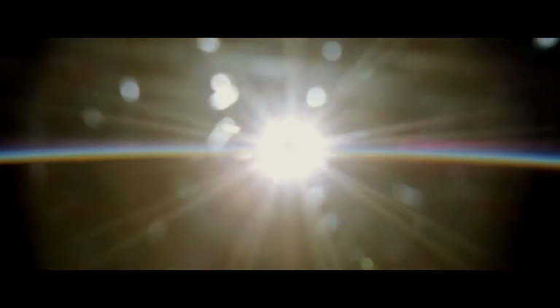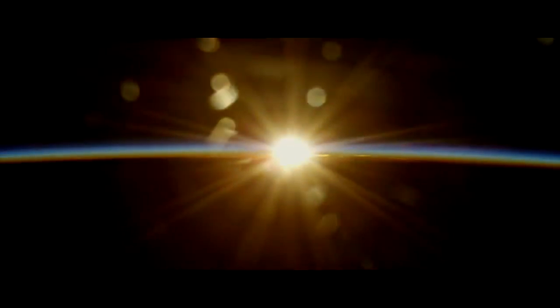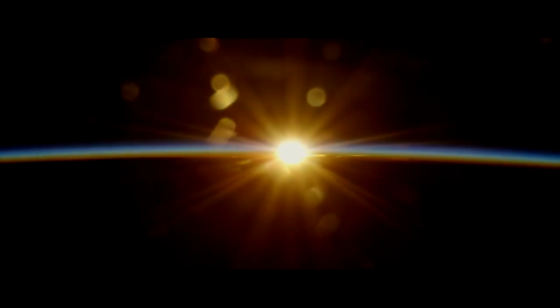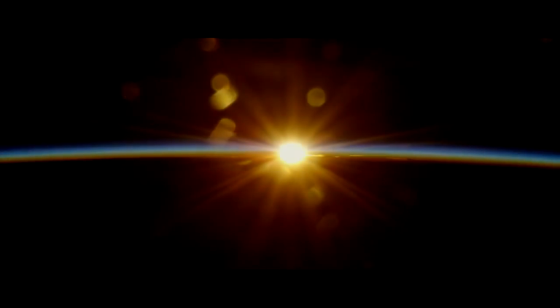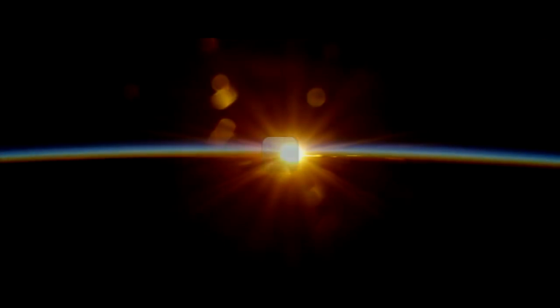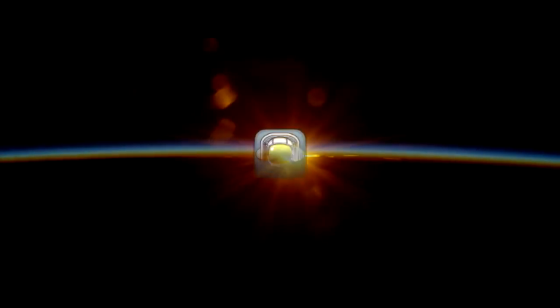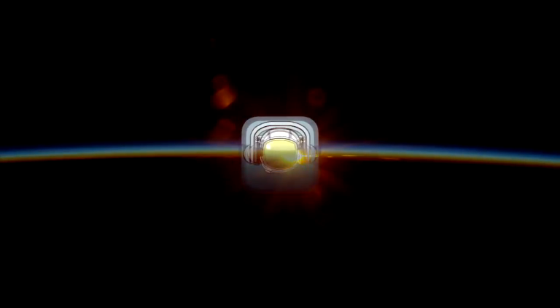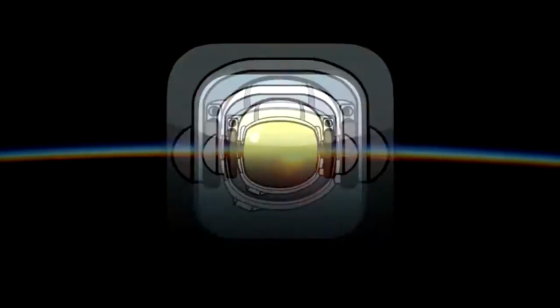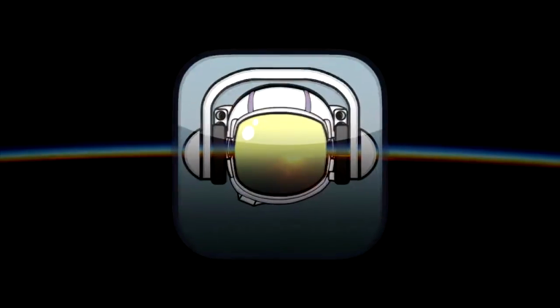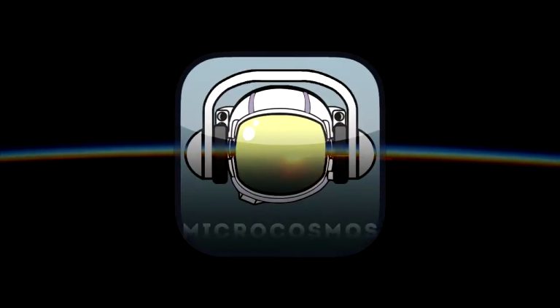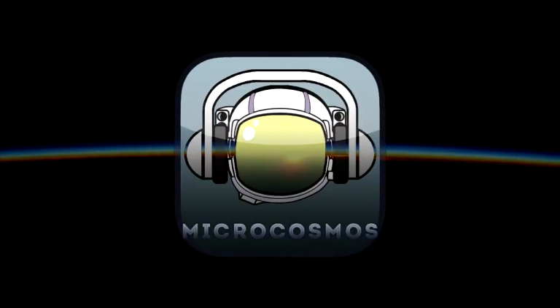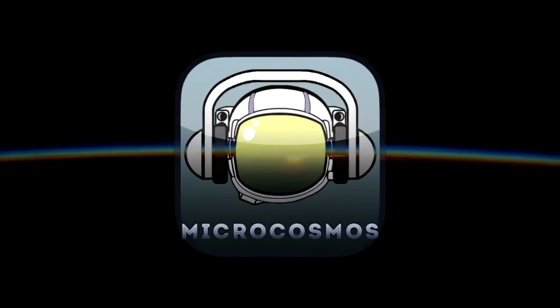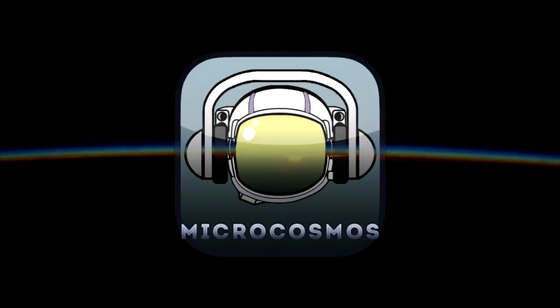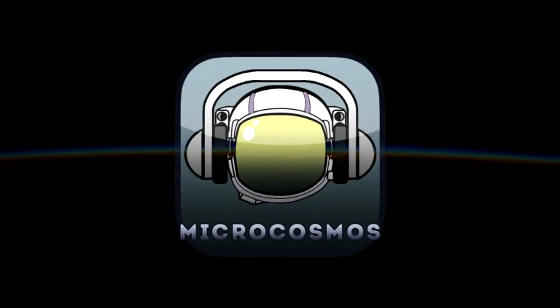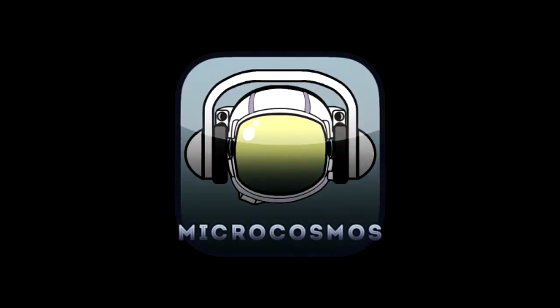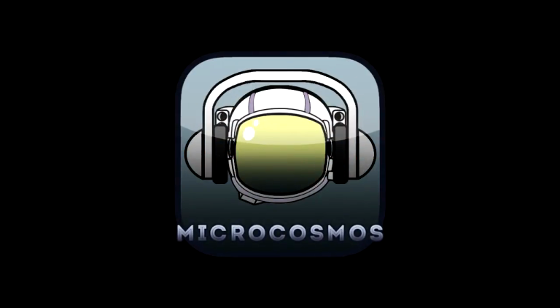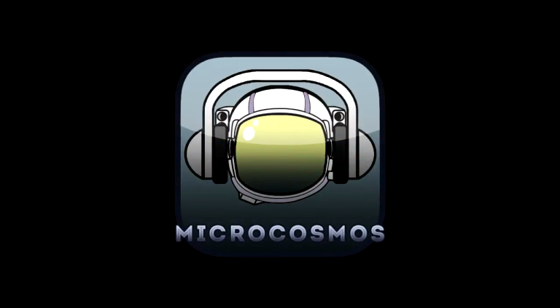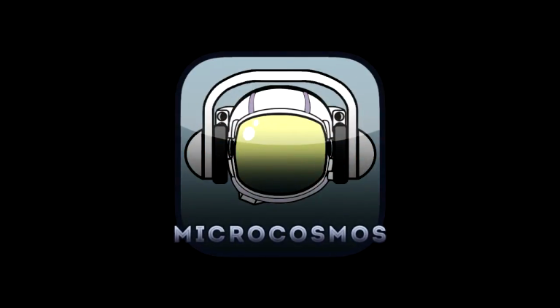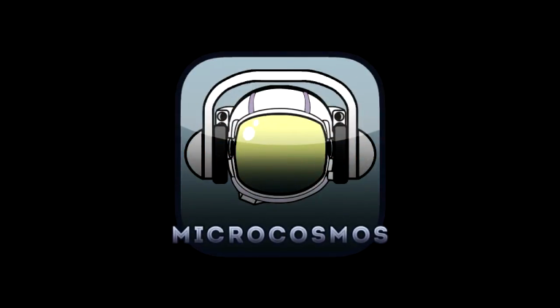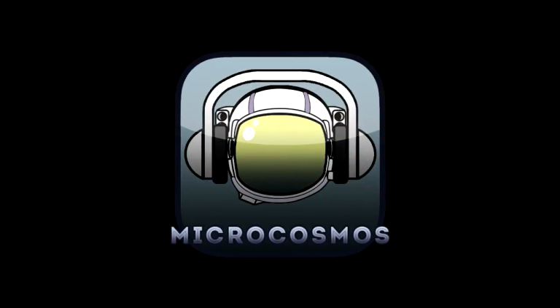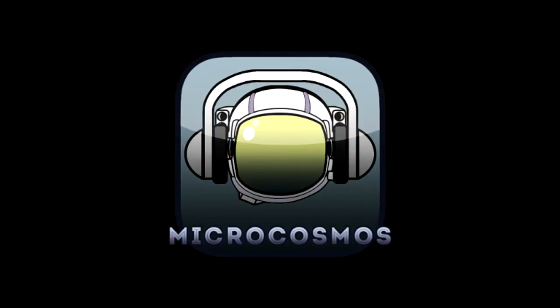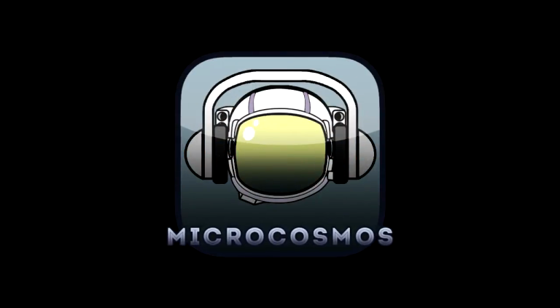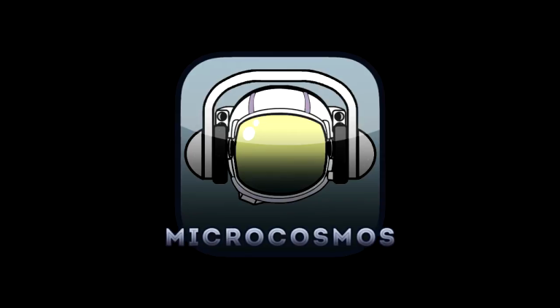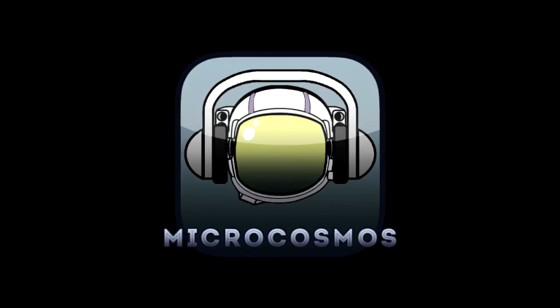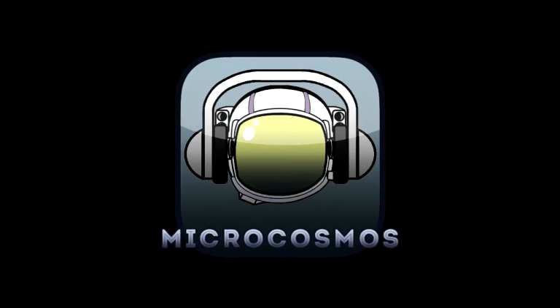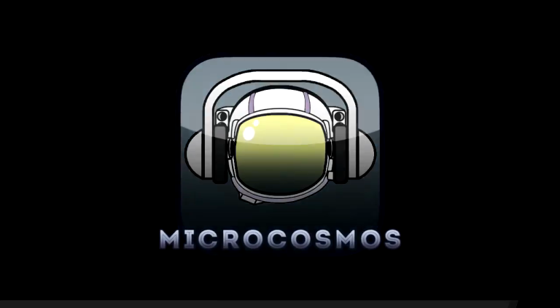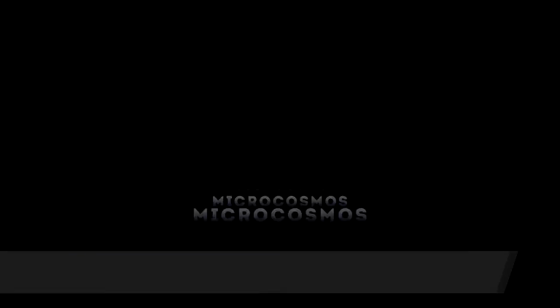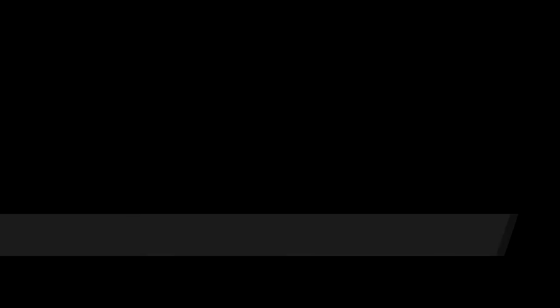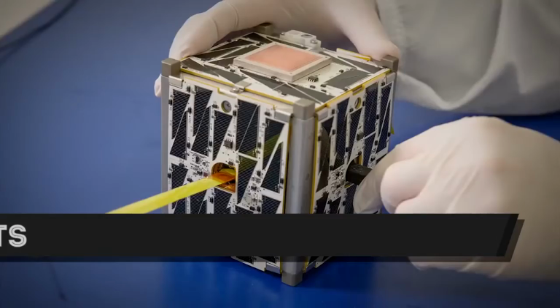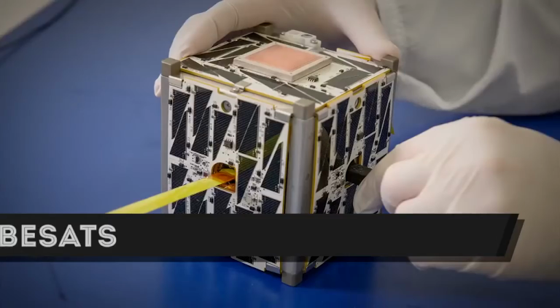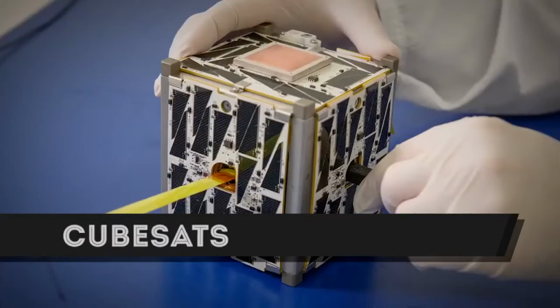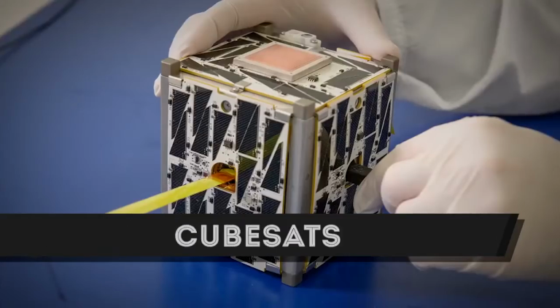Greetings Space Nerds and welcome to Microcosmos. I'm Colin Thomas Nichols and we're going to talk about CubeSats.